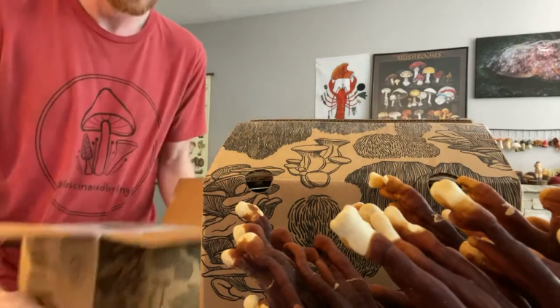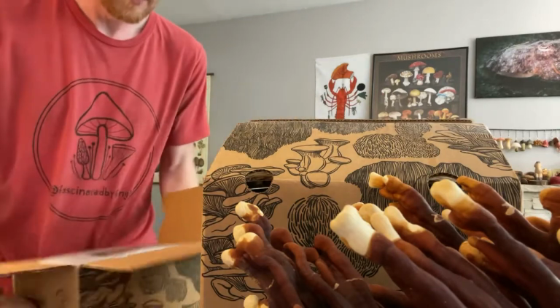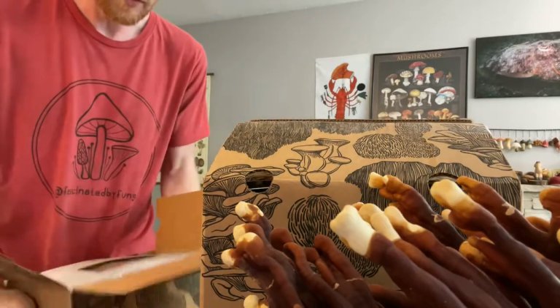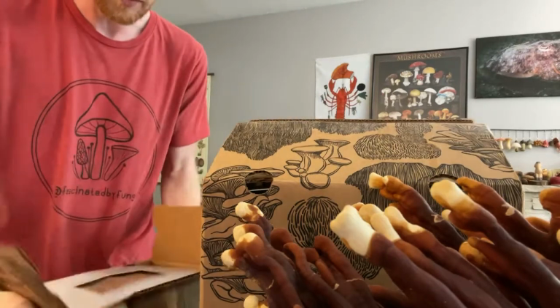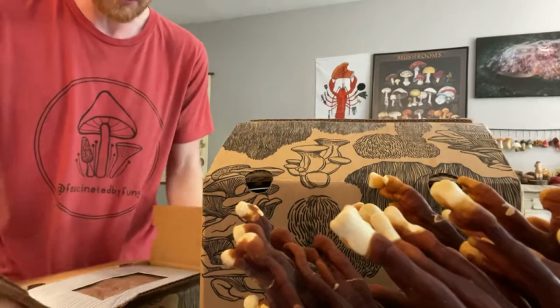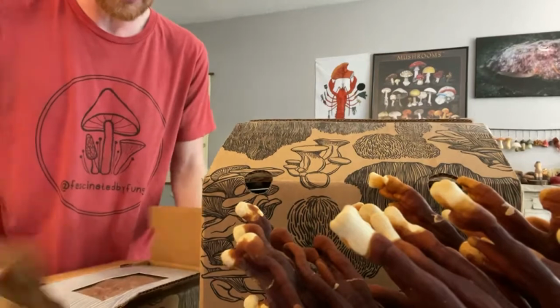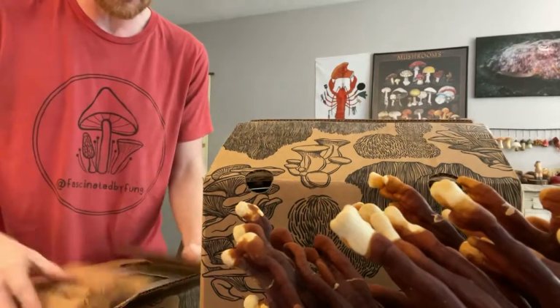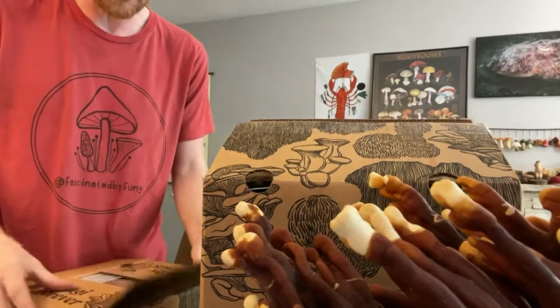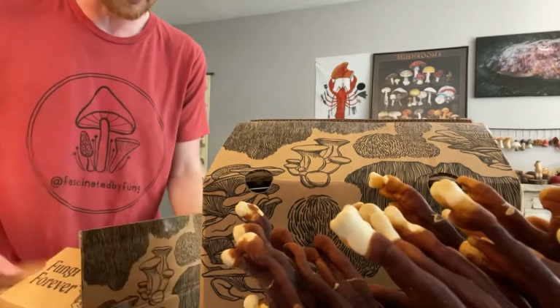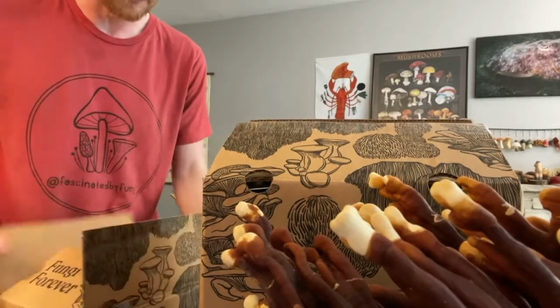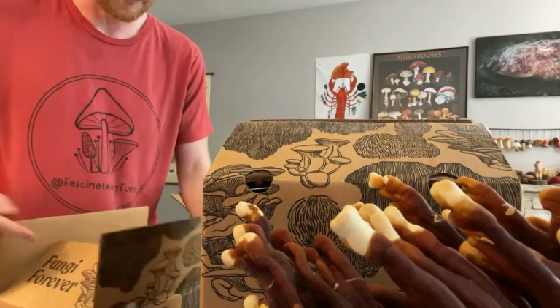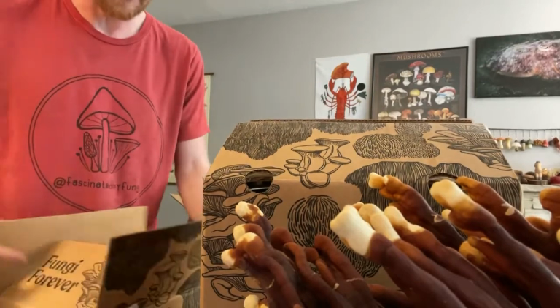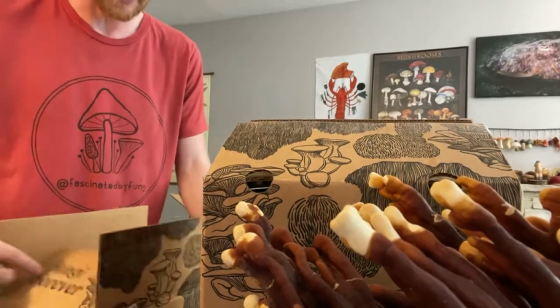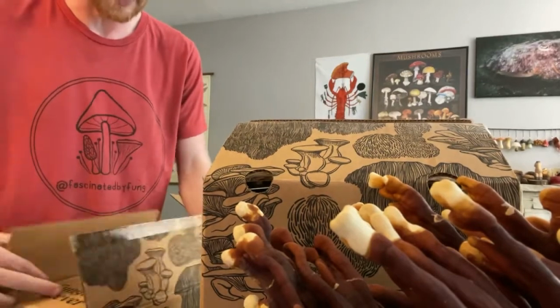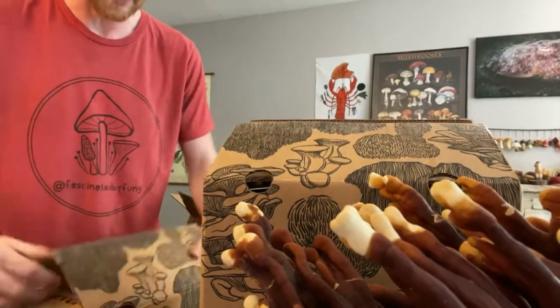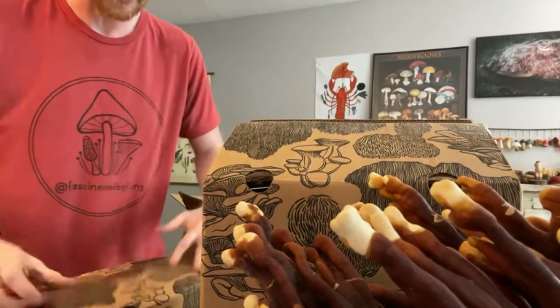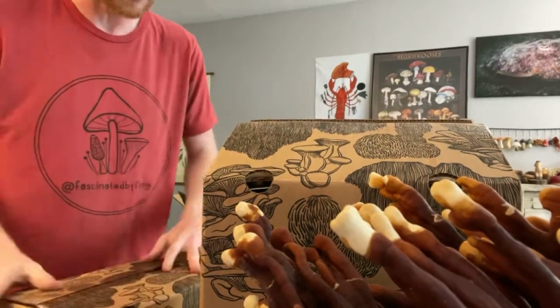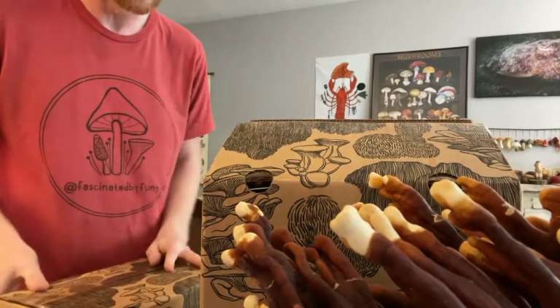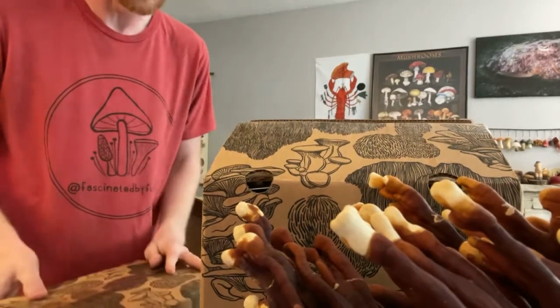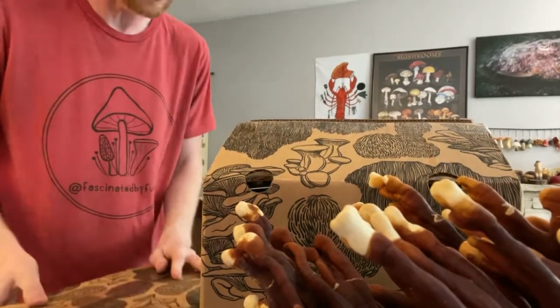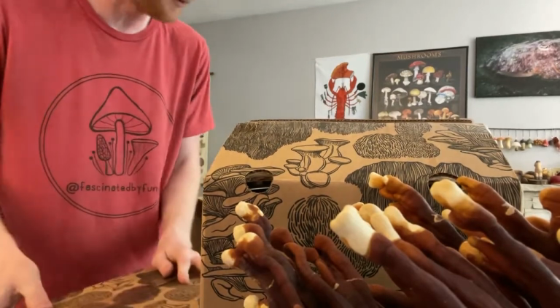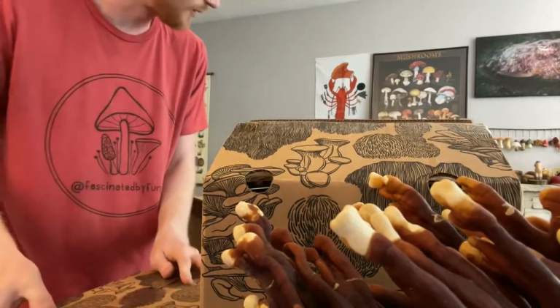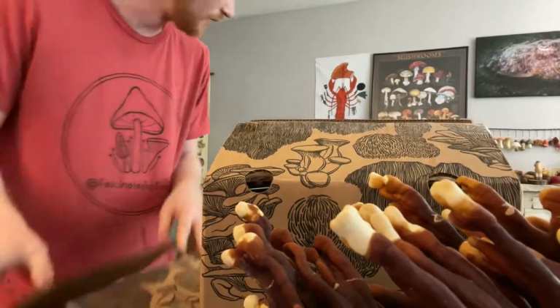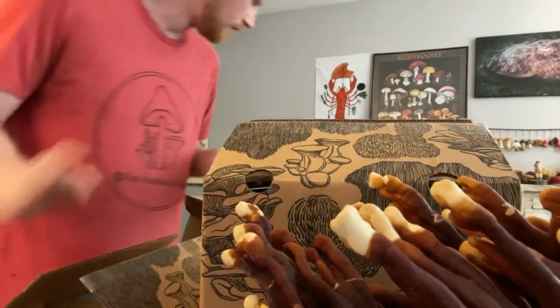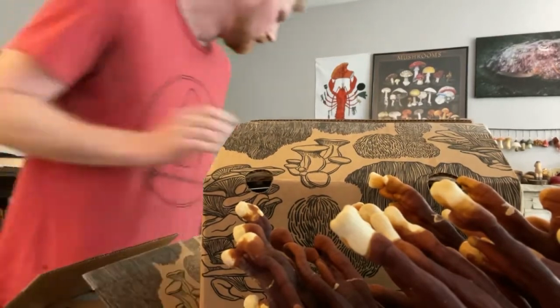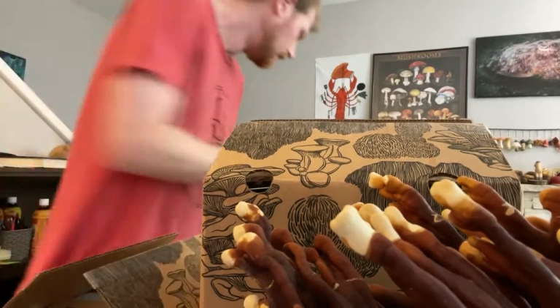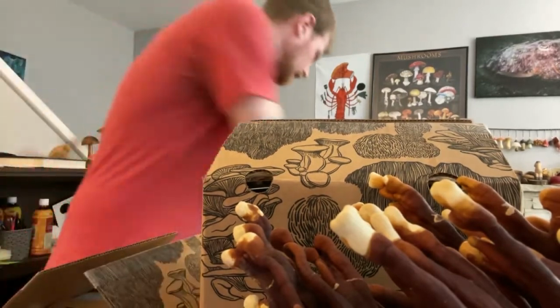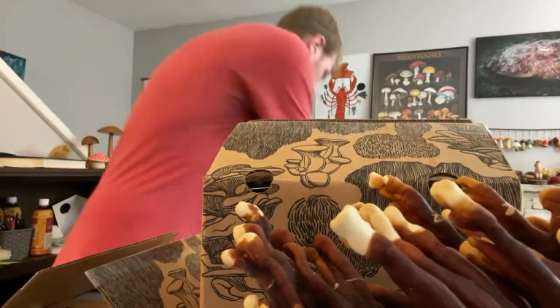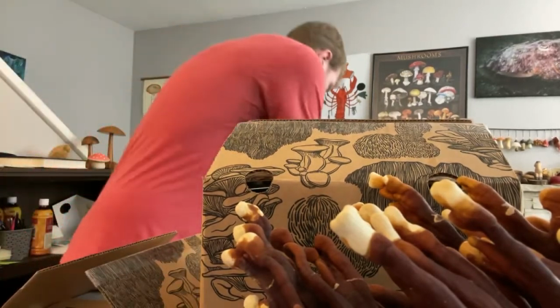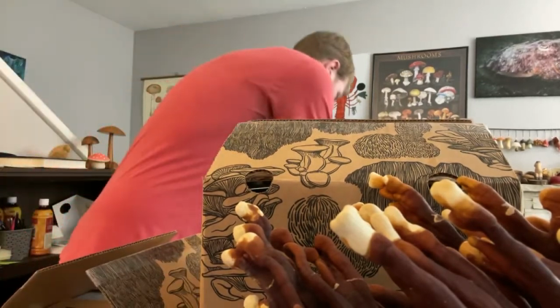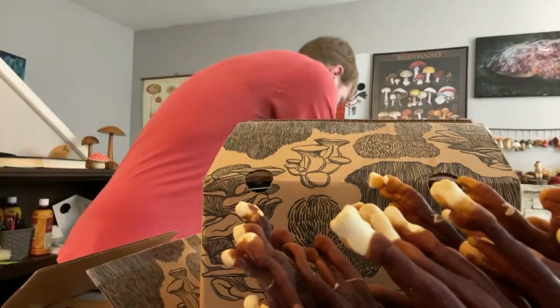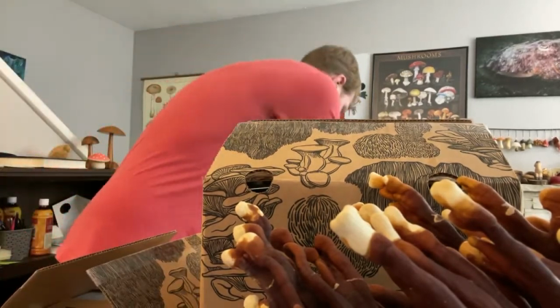This one's probably the Phoenix oyster or the blue oyster — one of the two. I forget exactly what I ordered.